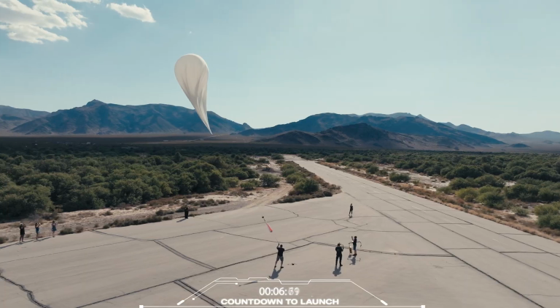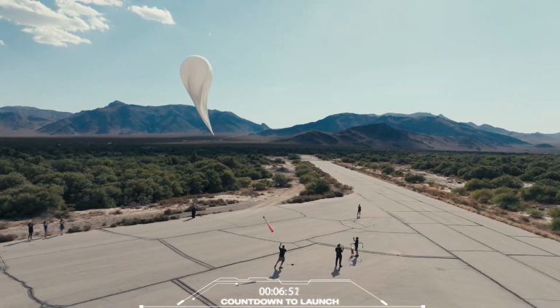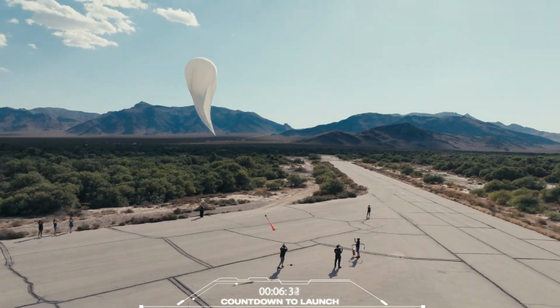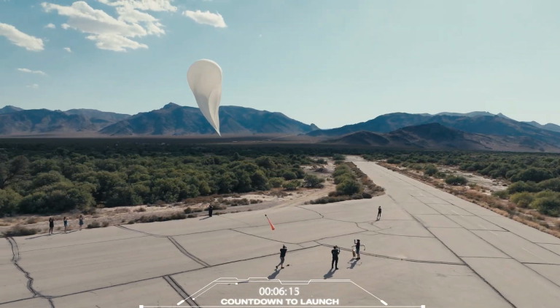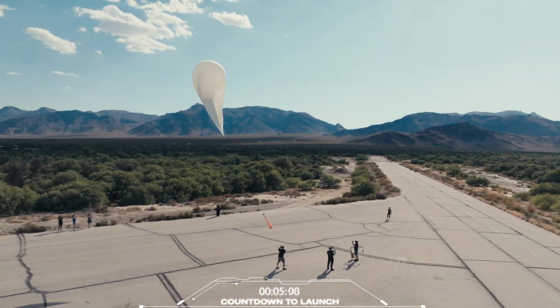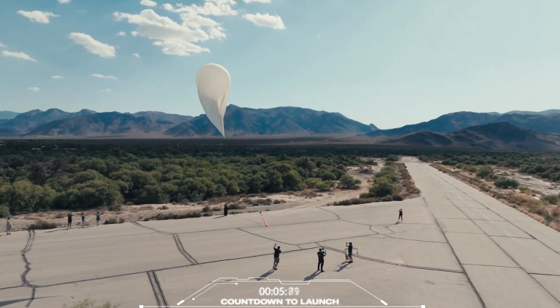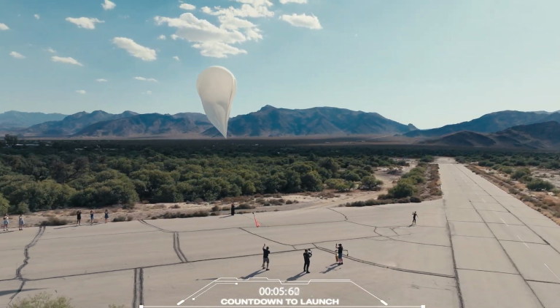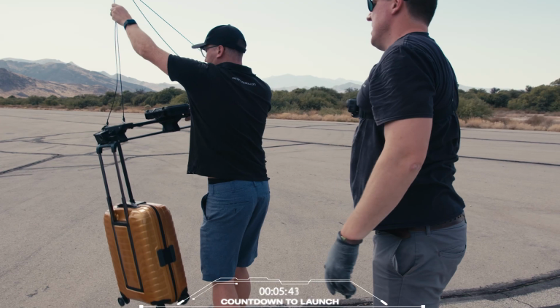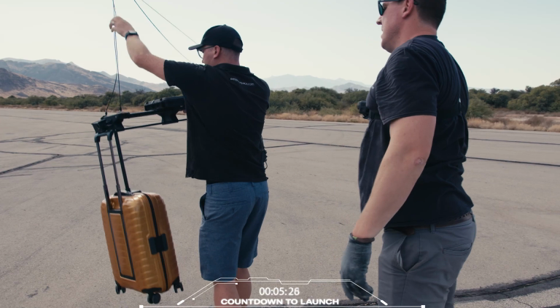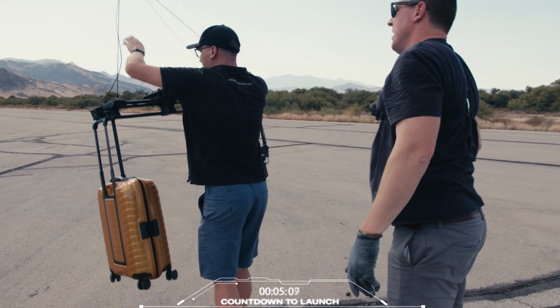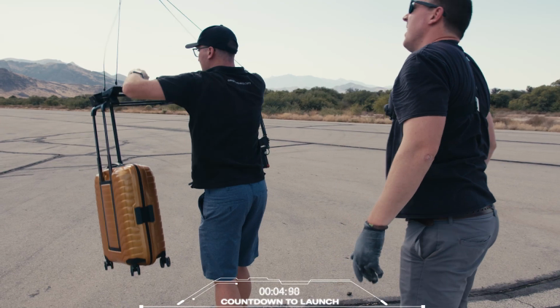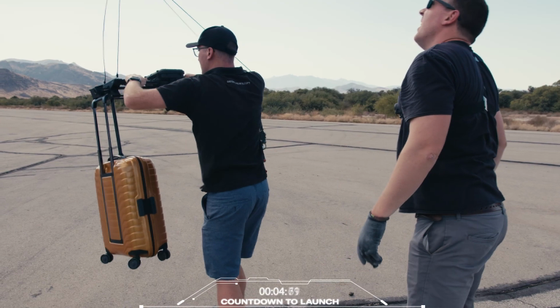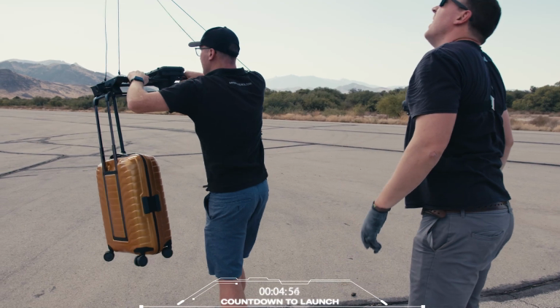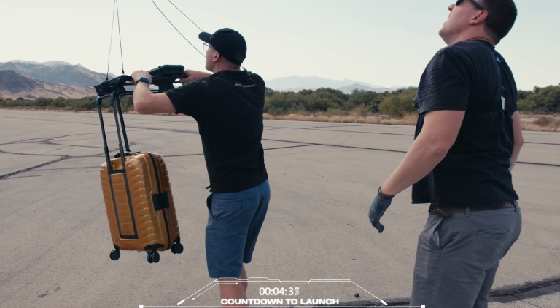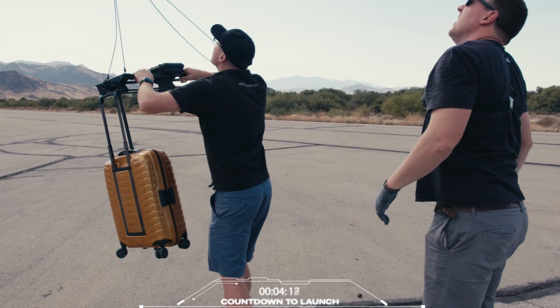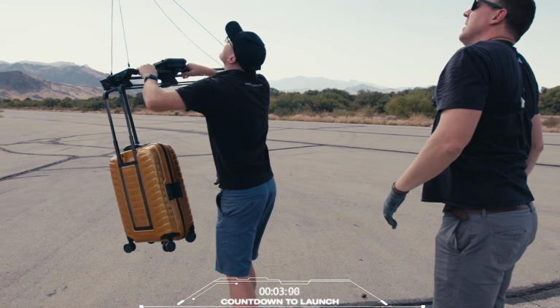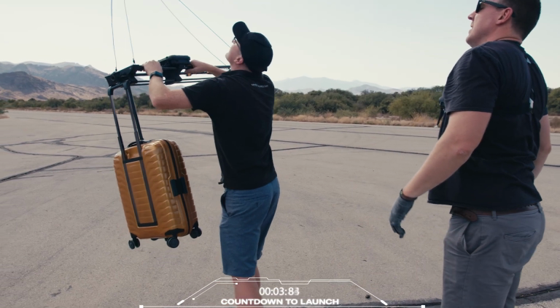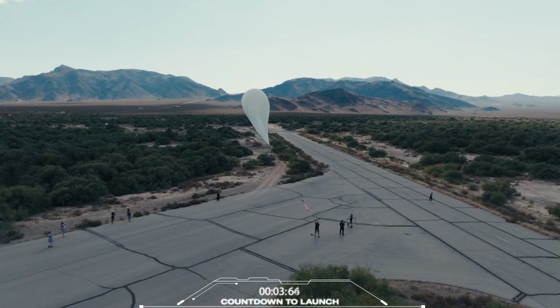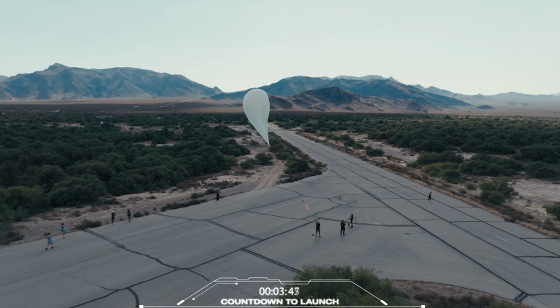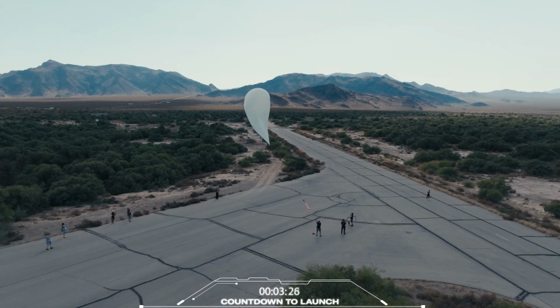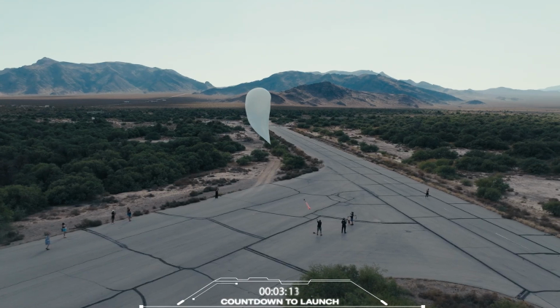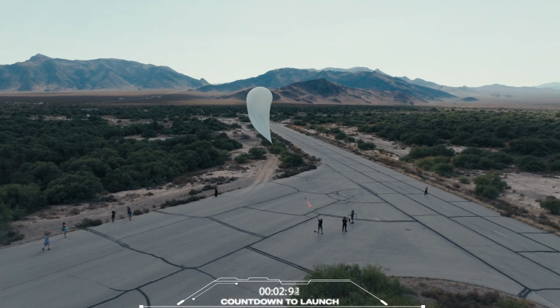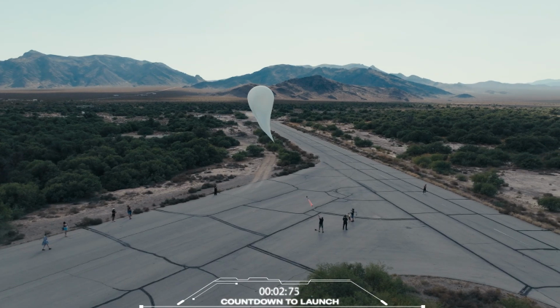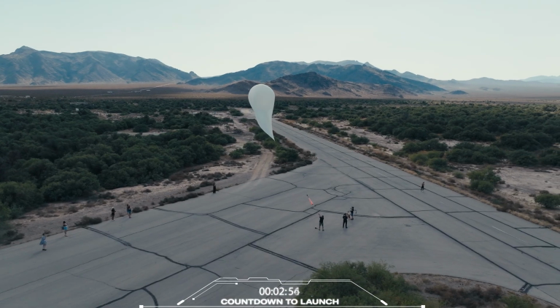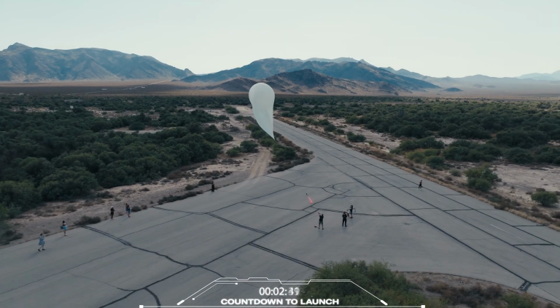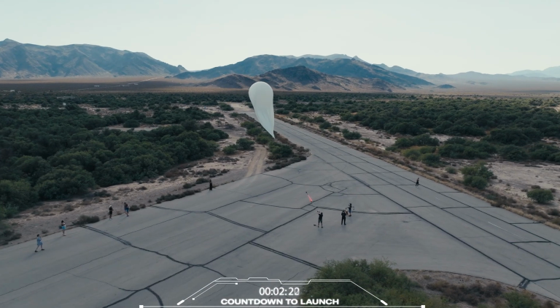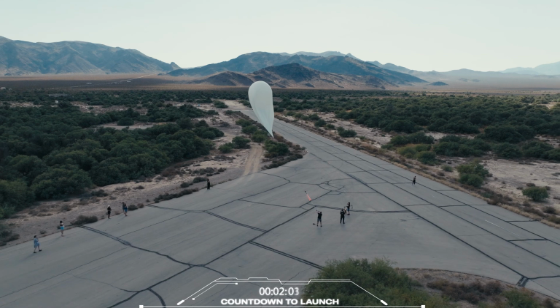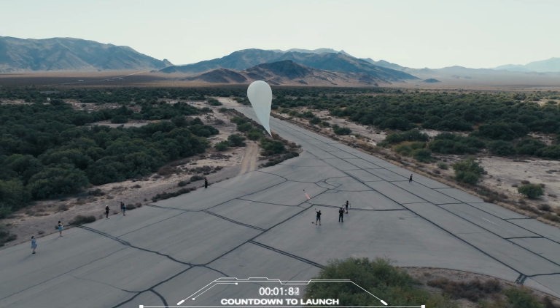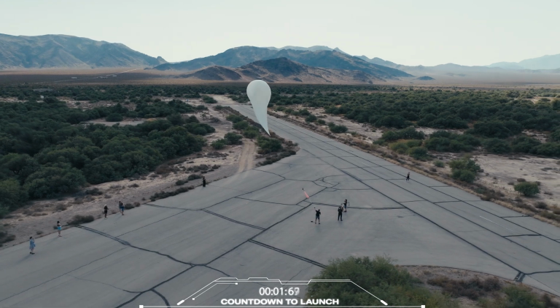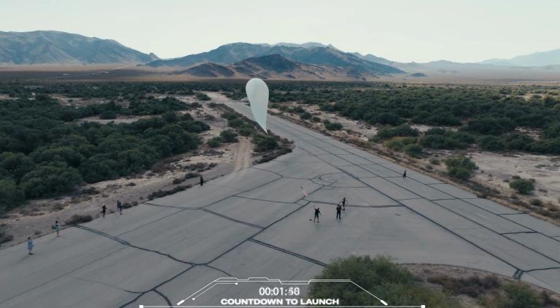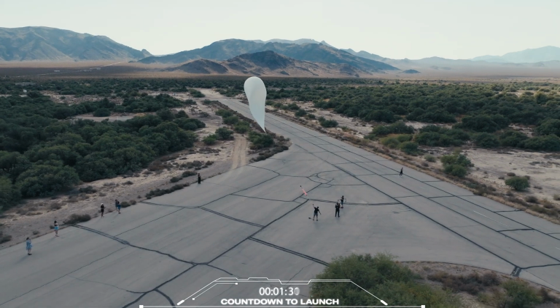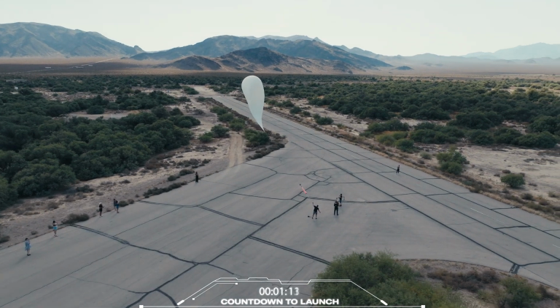Launching in five, four, three, two, one.